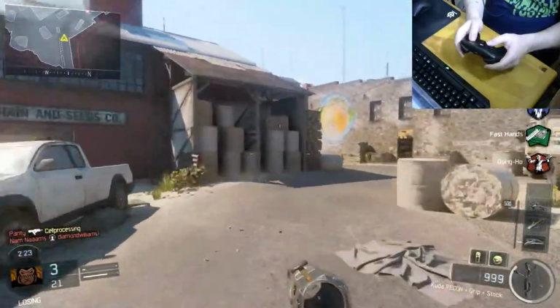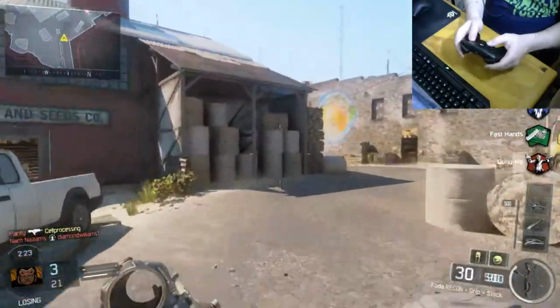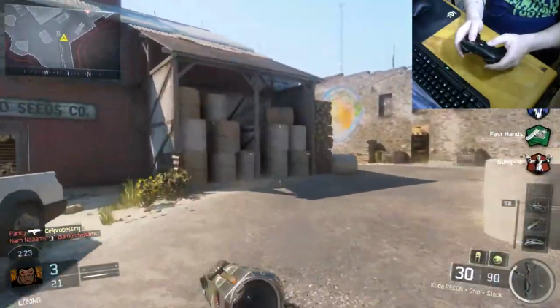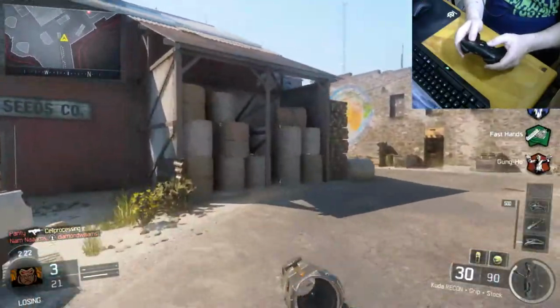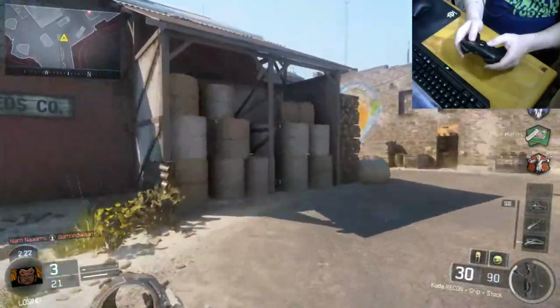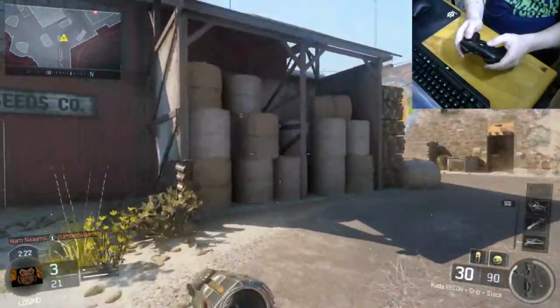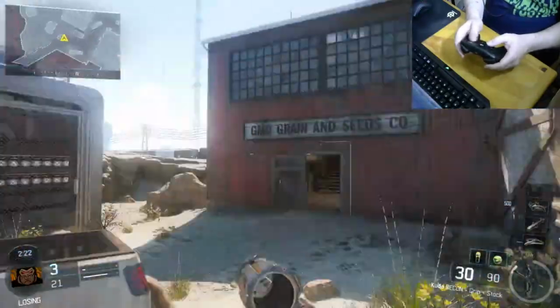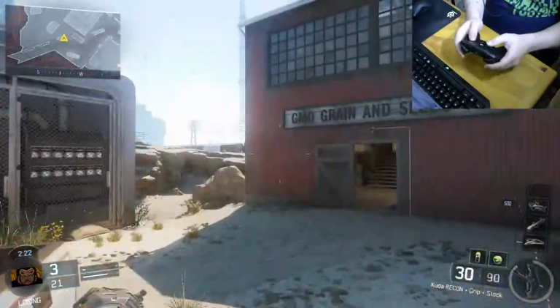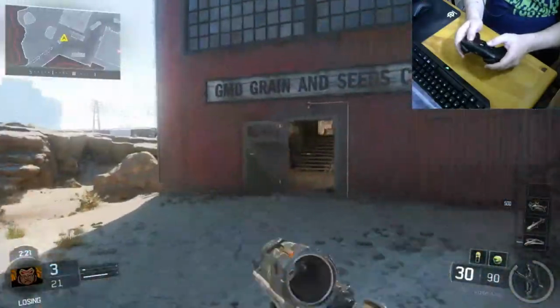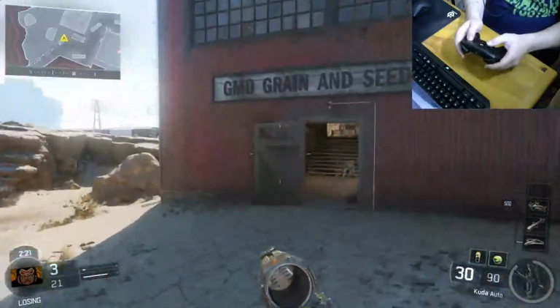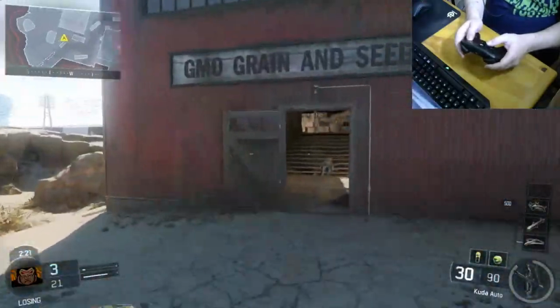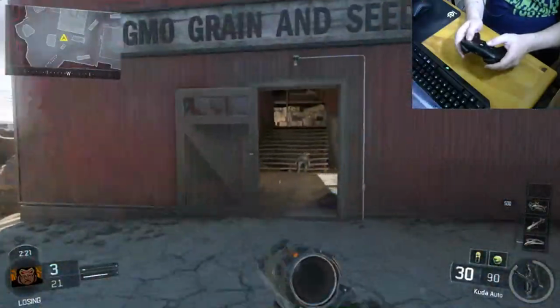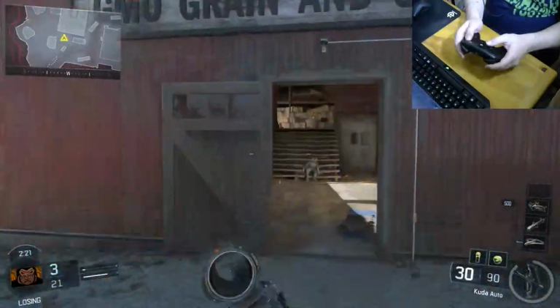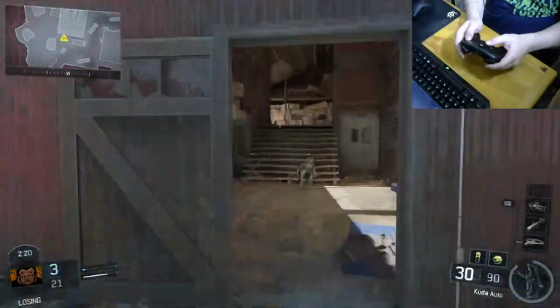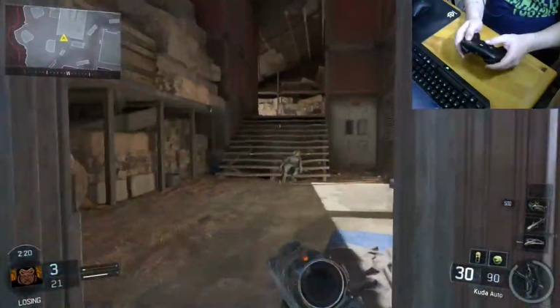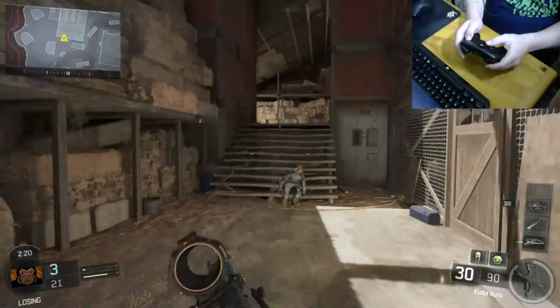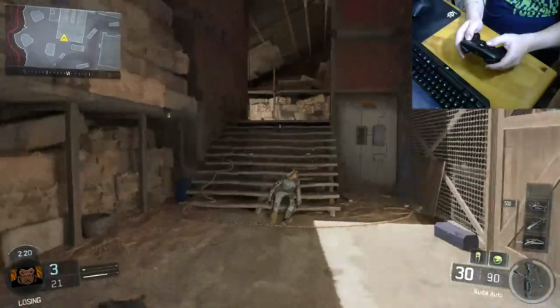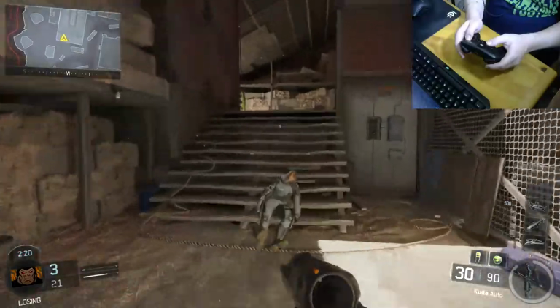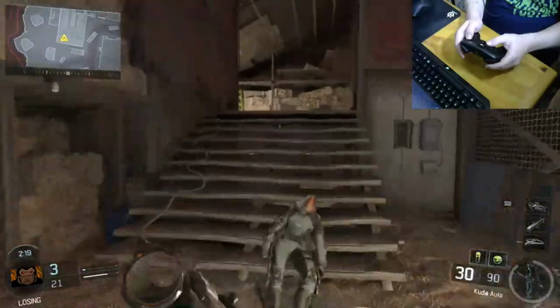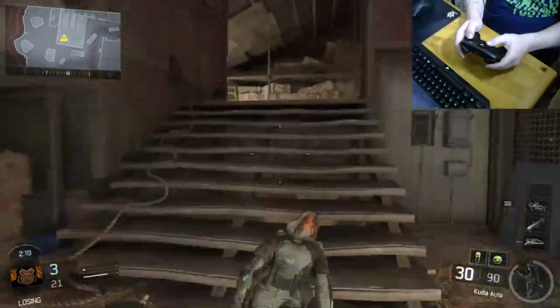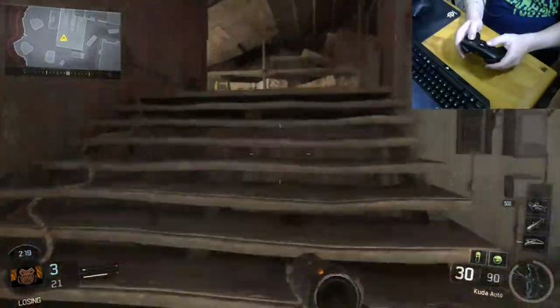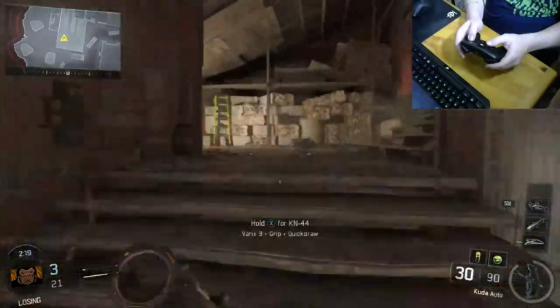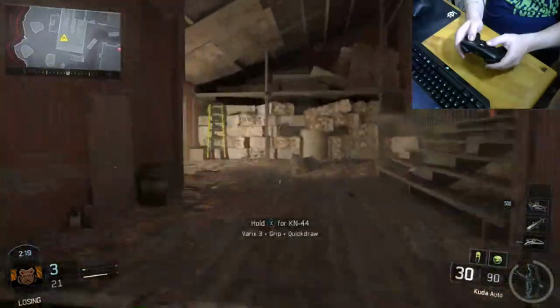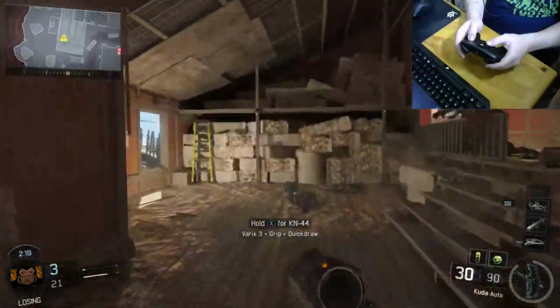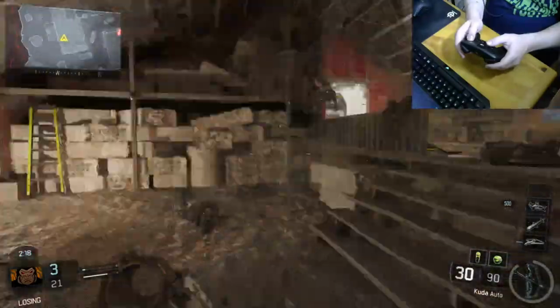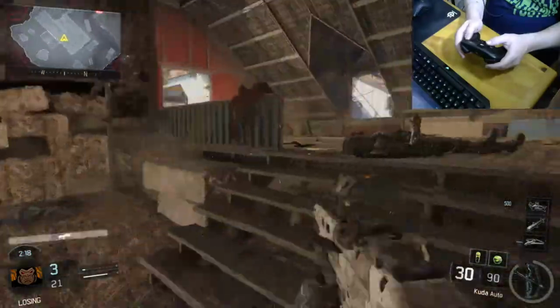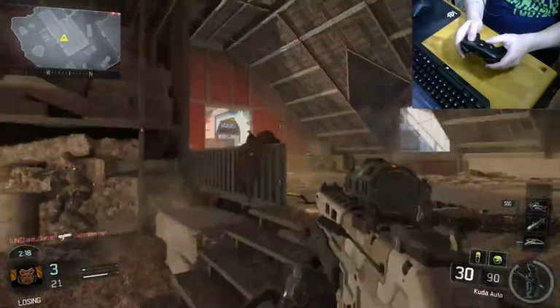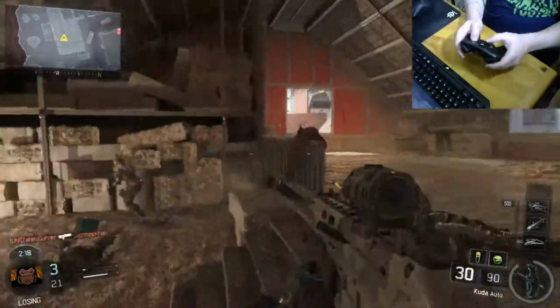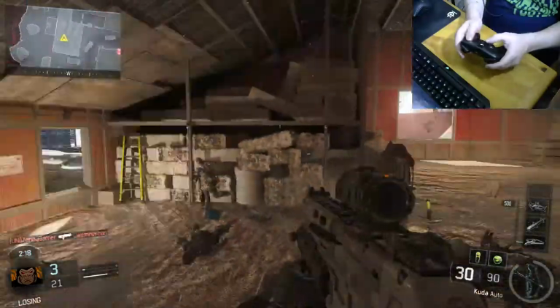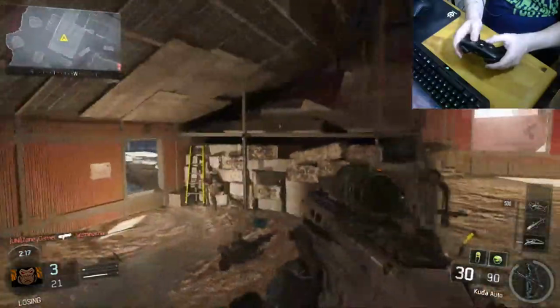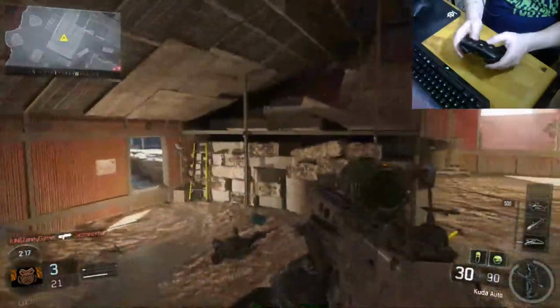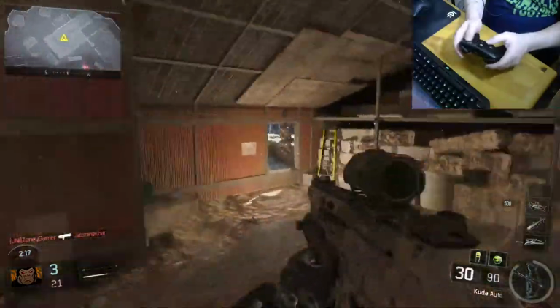I've heard some people really complain that you can't play first-person shooters with this controller, and quite honestly I'm doing just fine.